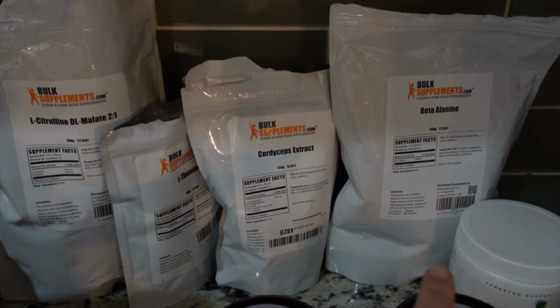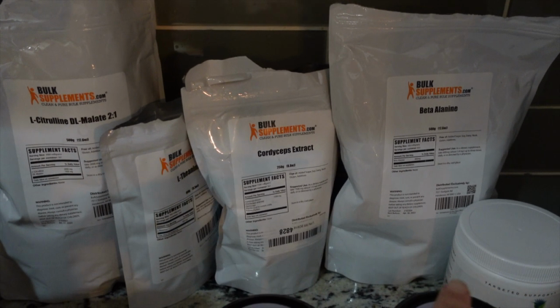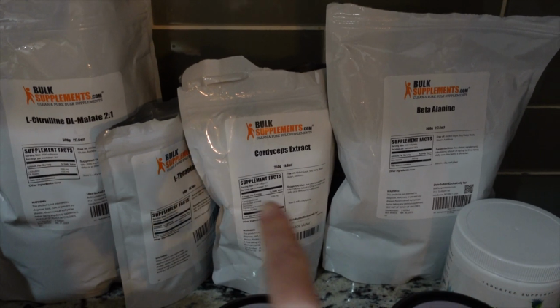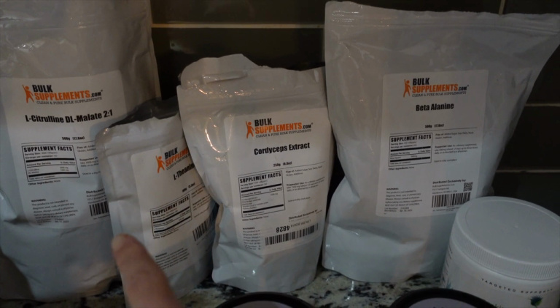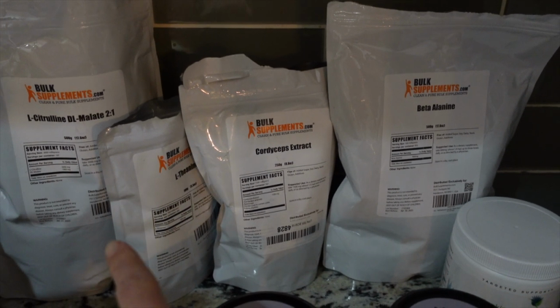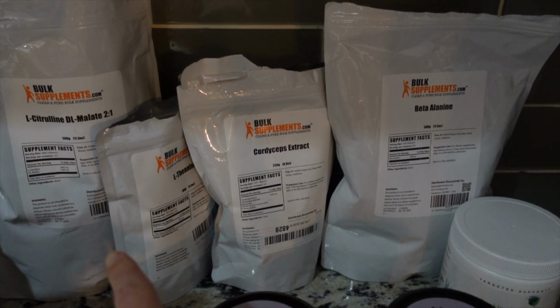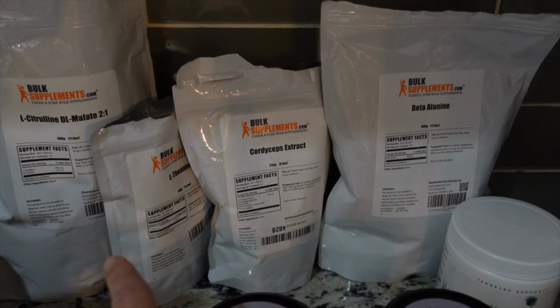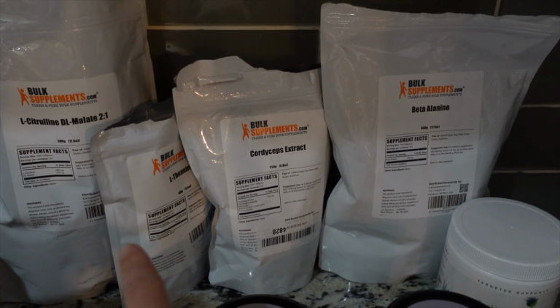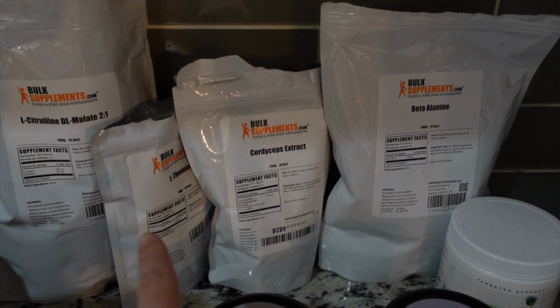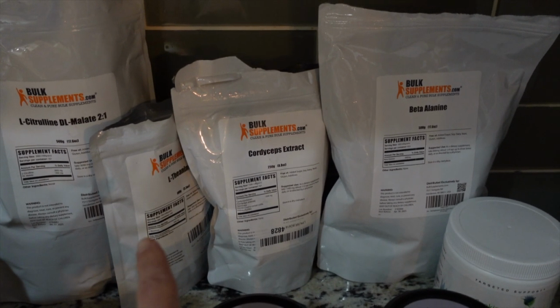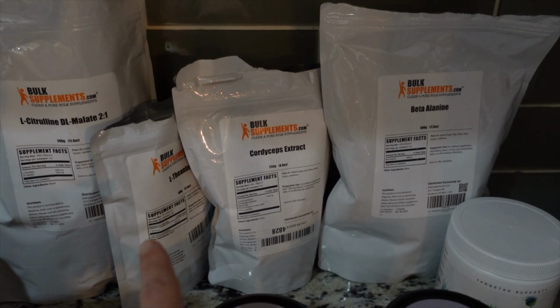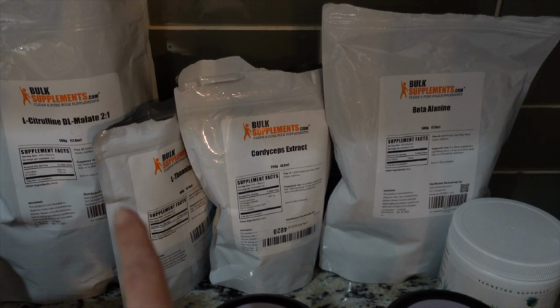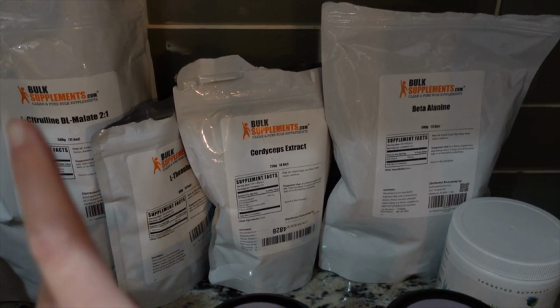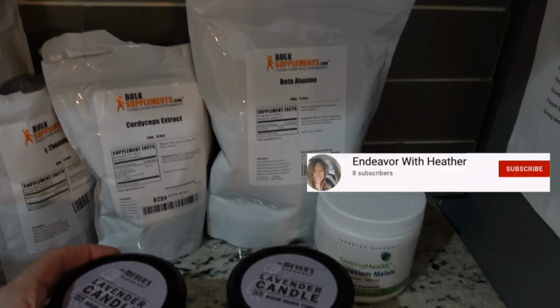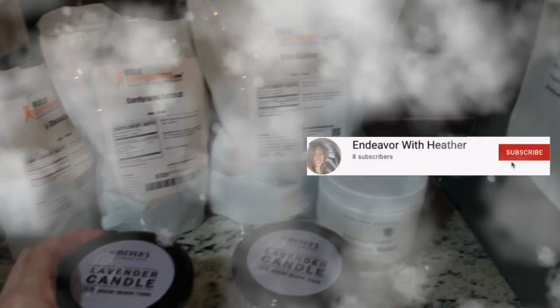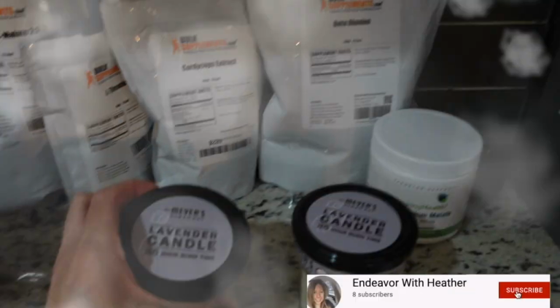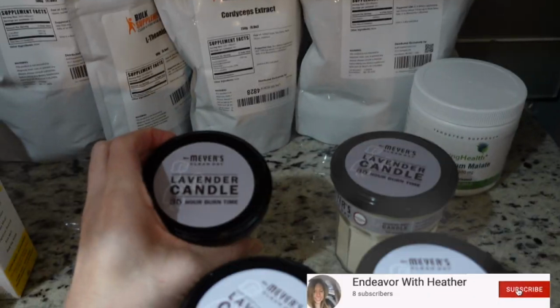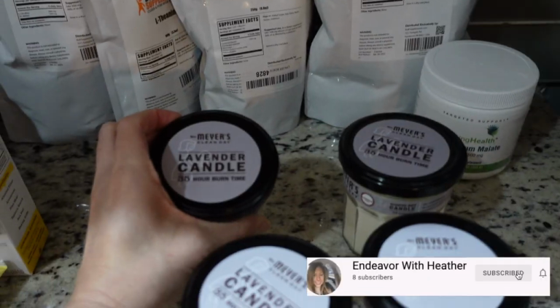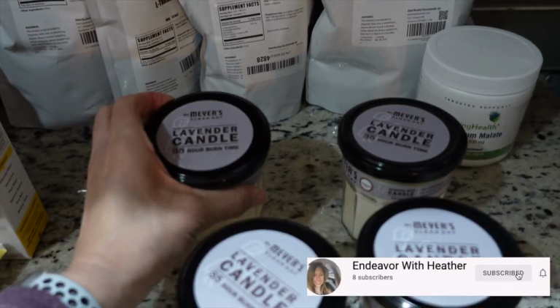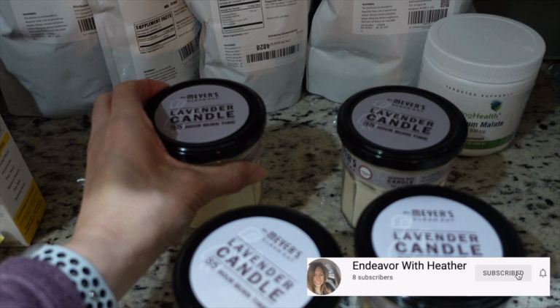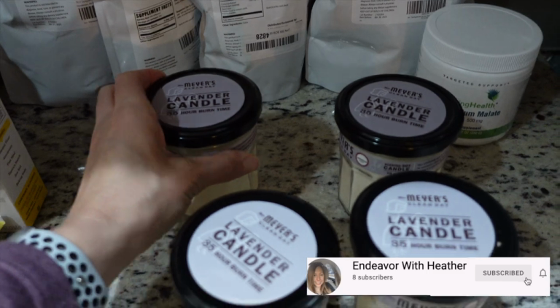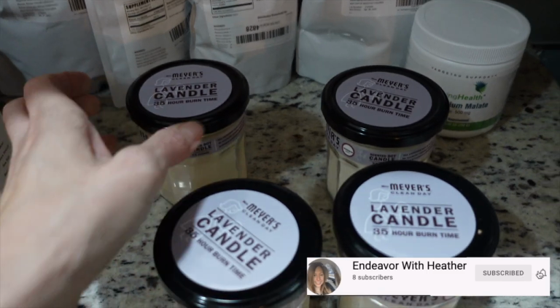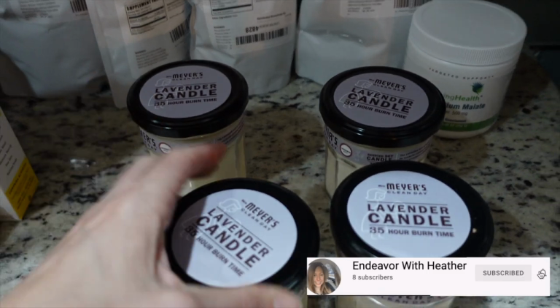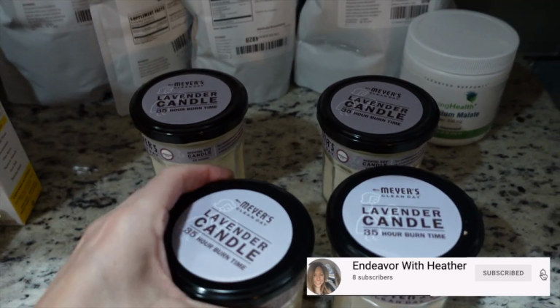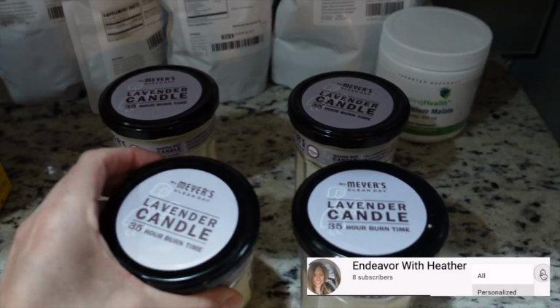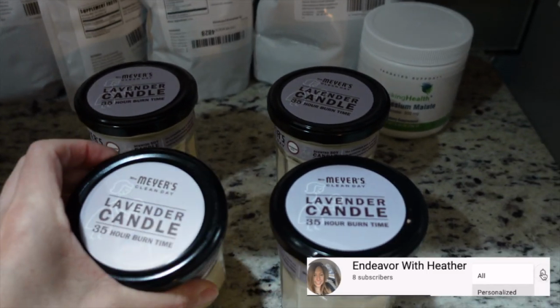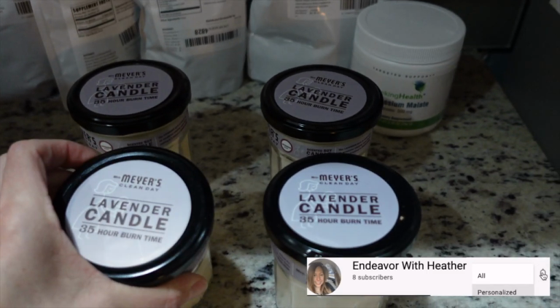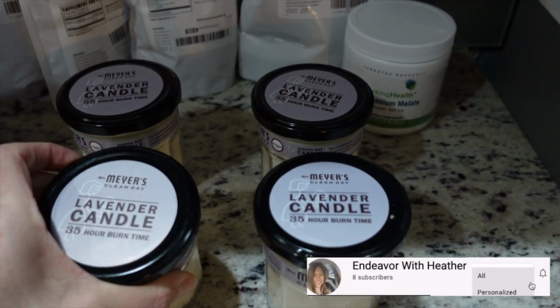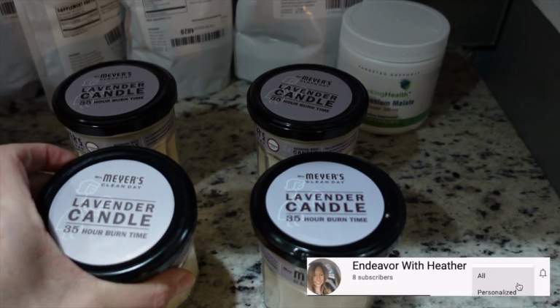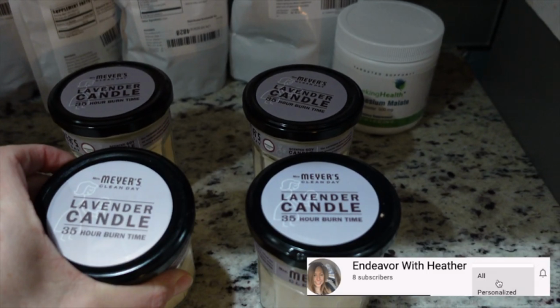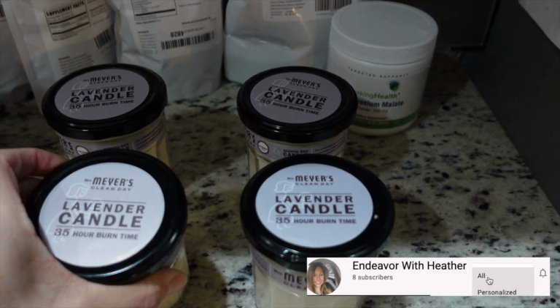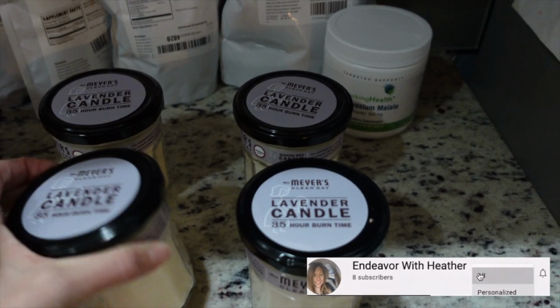I got this recipe from Thomas DeLauer — I'll link his YouTube video below. These are all good to take when you're fasting according to him. I also got some Myers candles — I got four of them in the lavender scent.